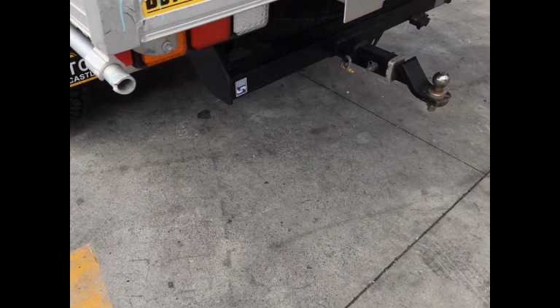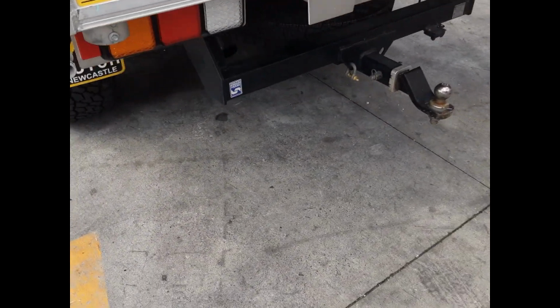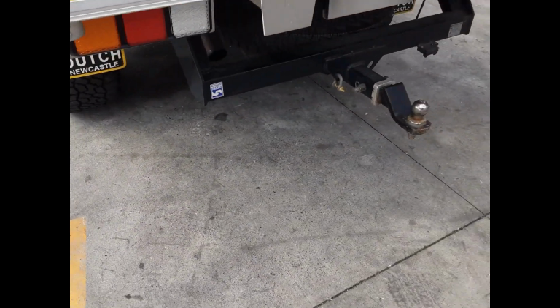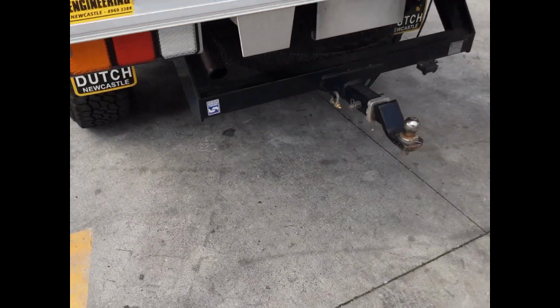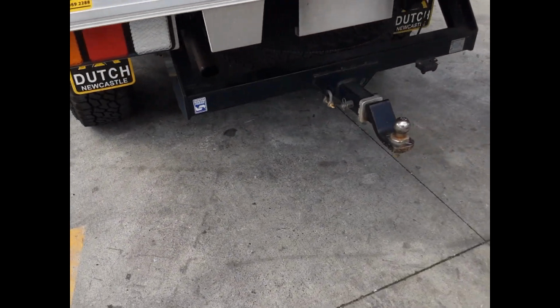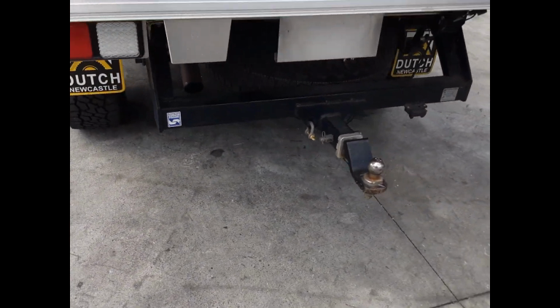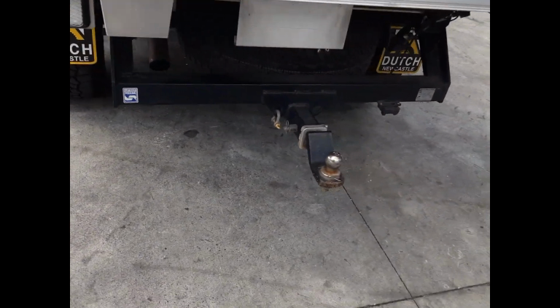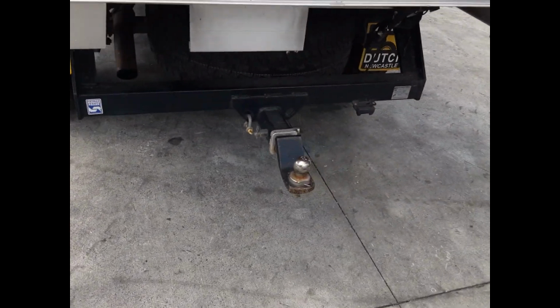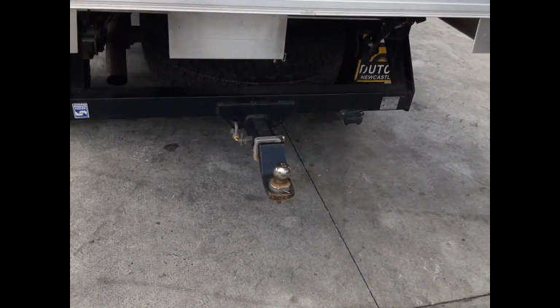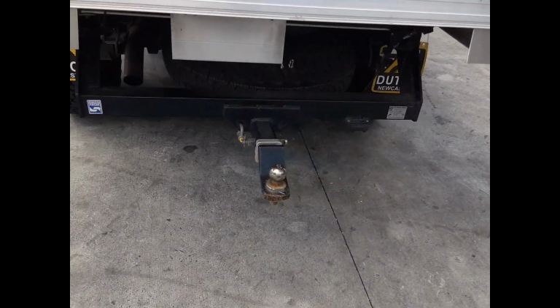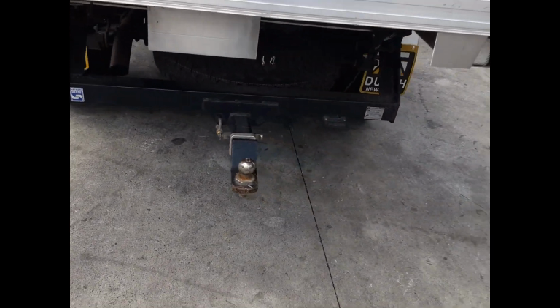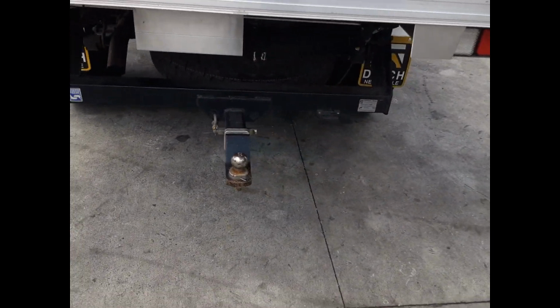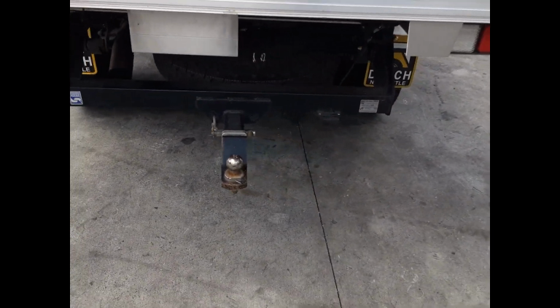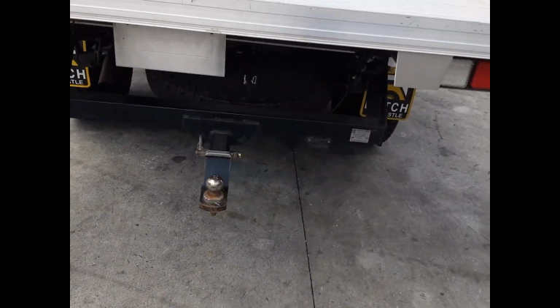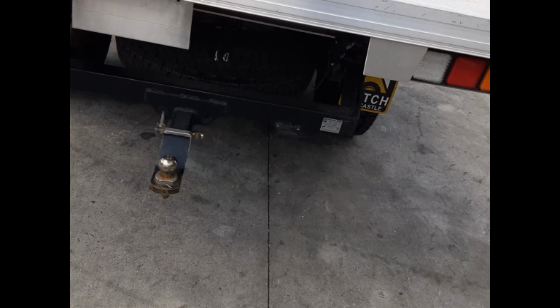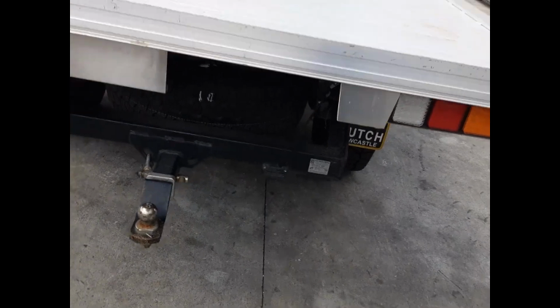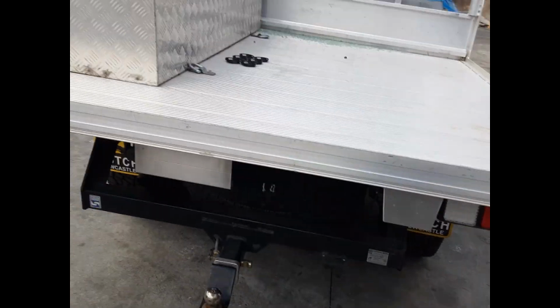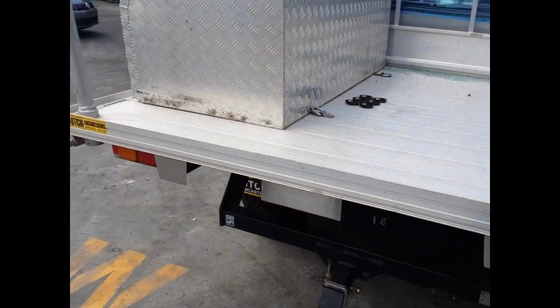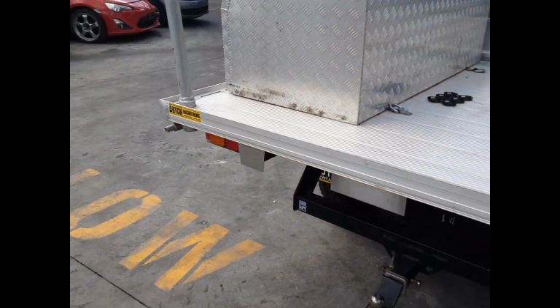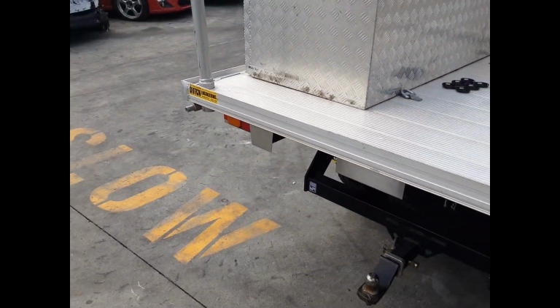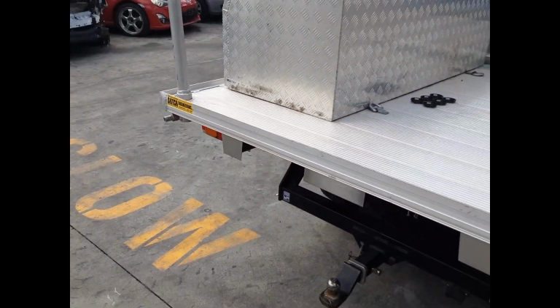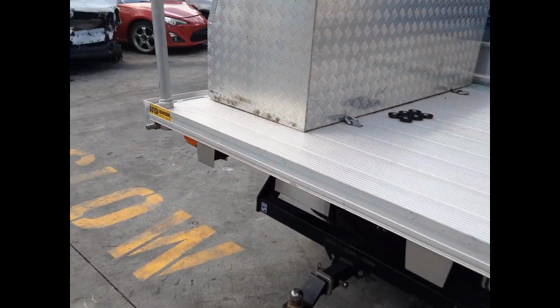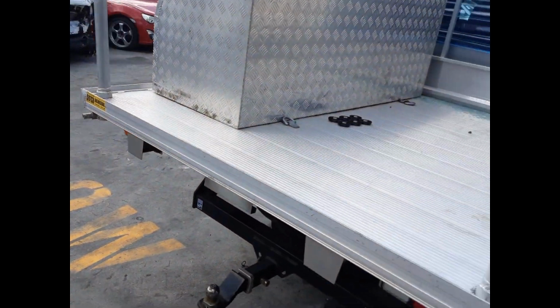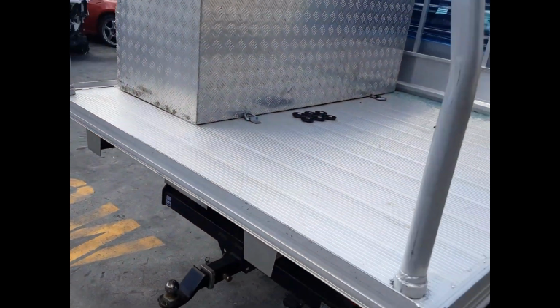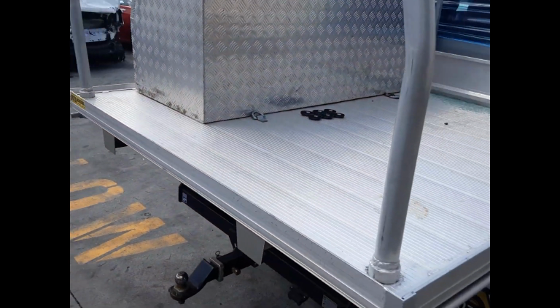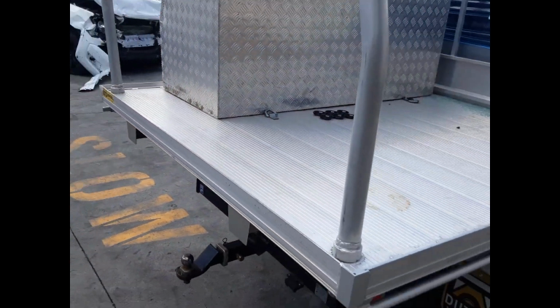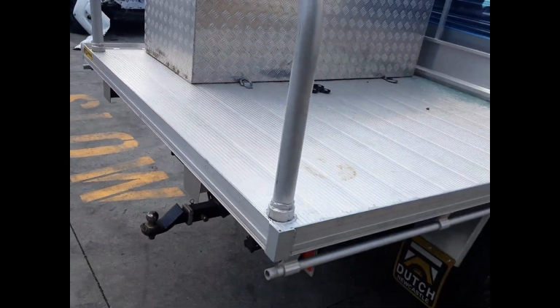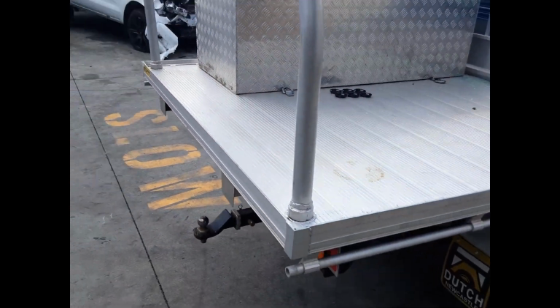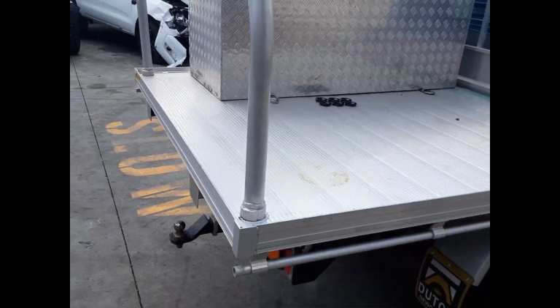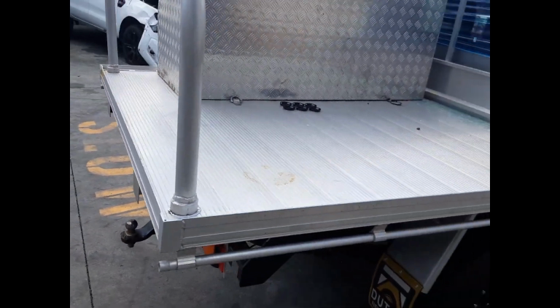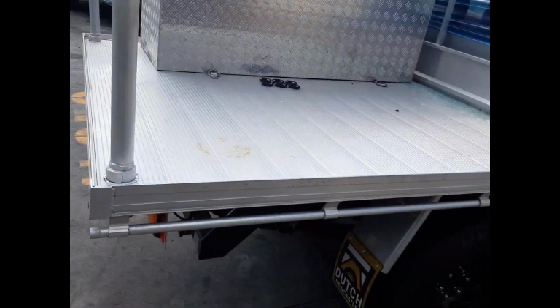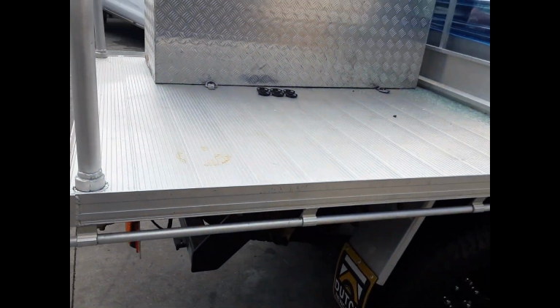Heyman and Reece towbar, supply of little bolts, brackets and loom. Aftermarket alloy tray with toolbox and all fittings.